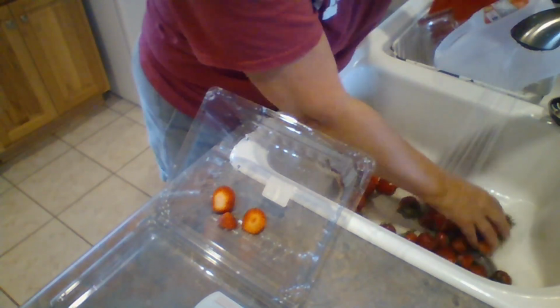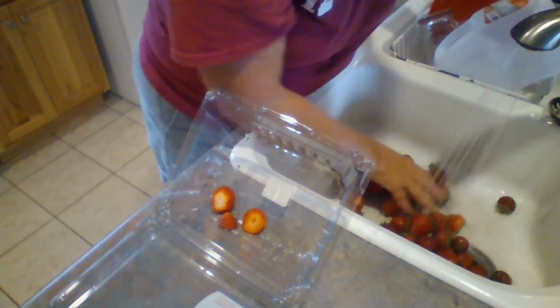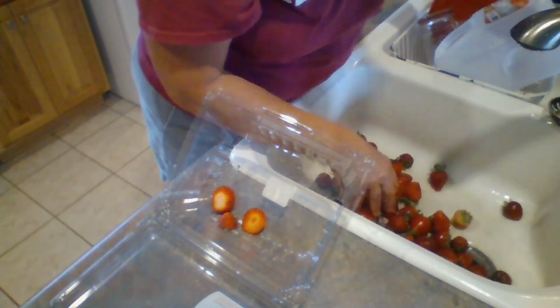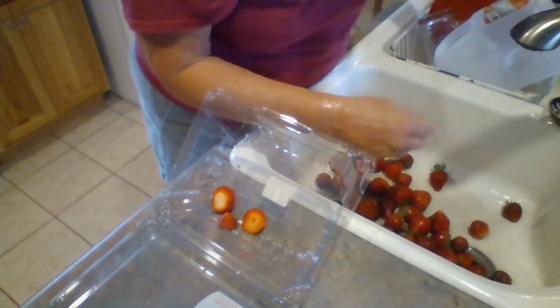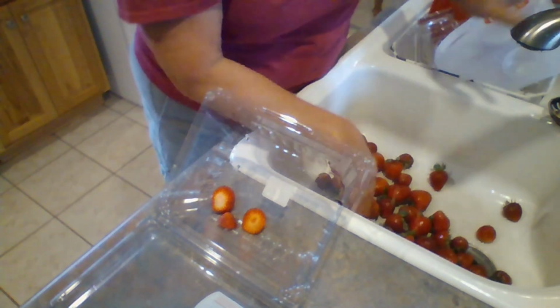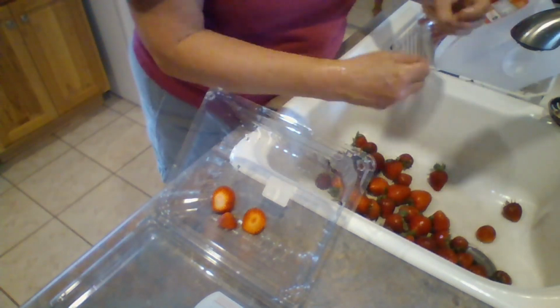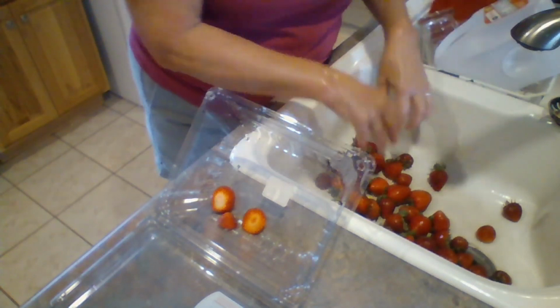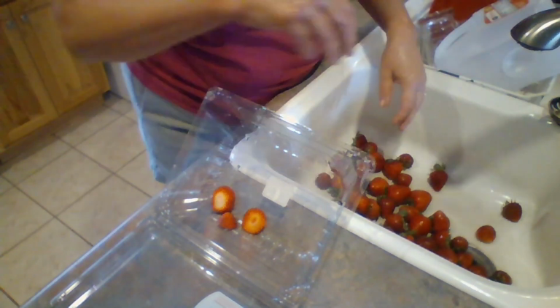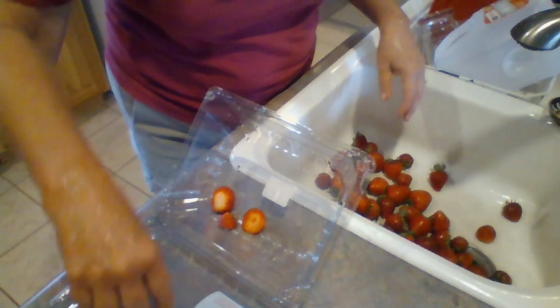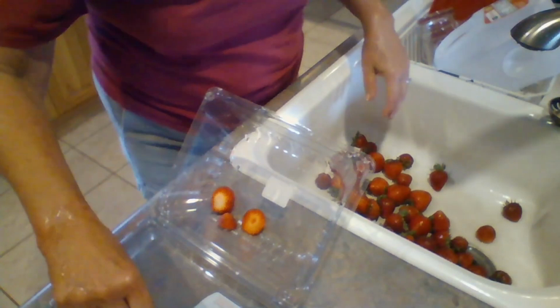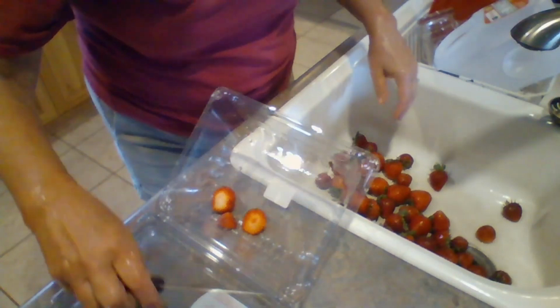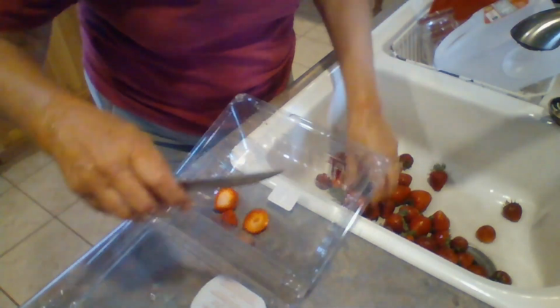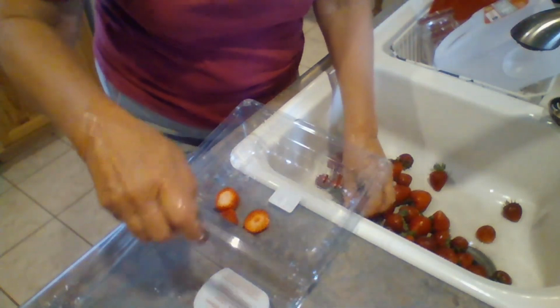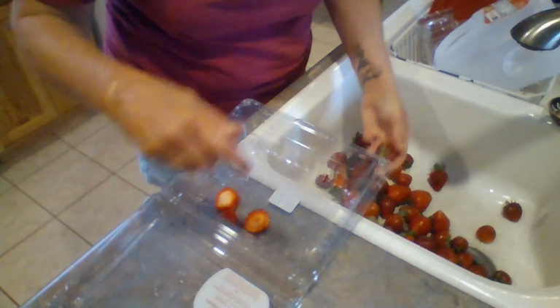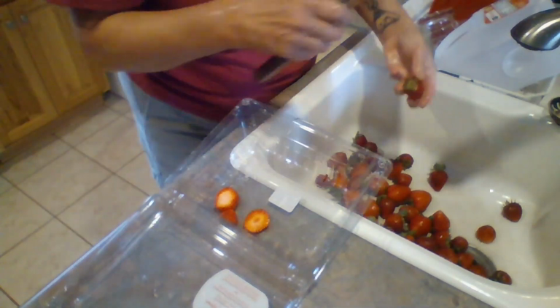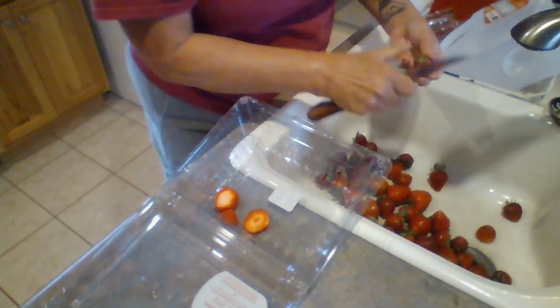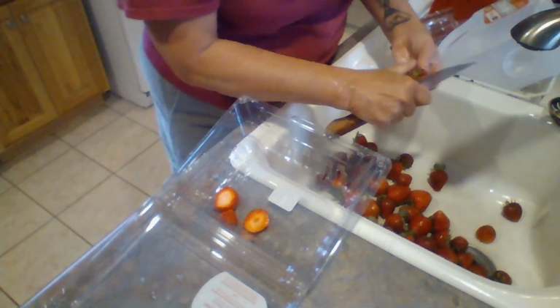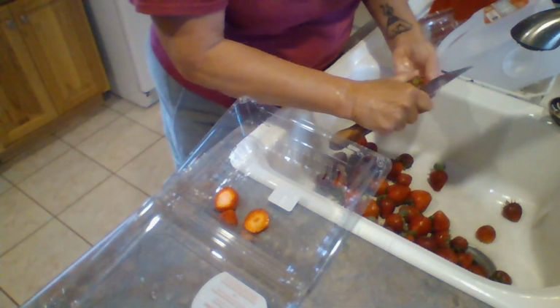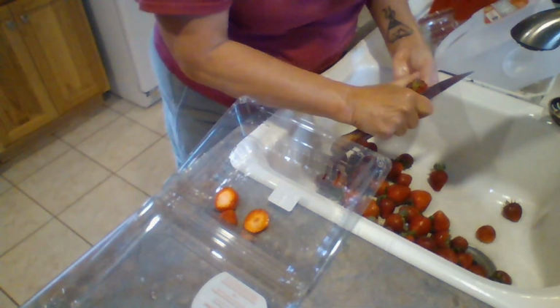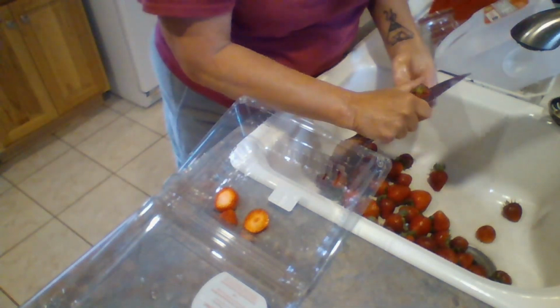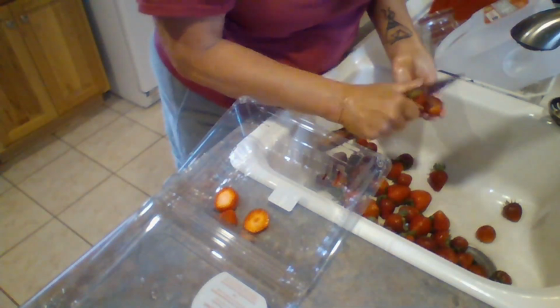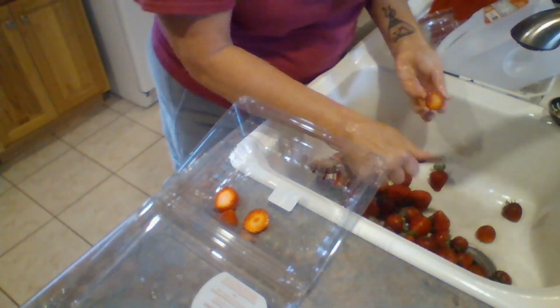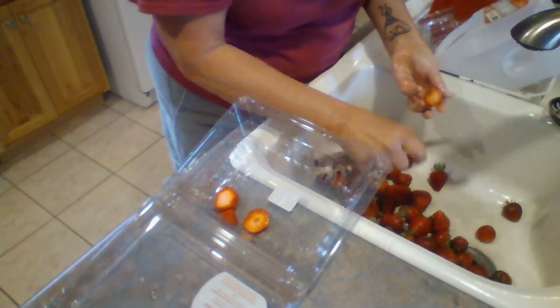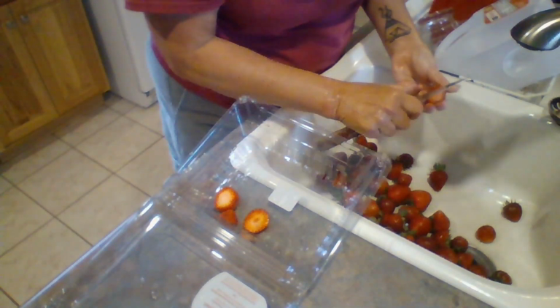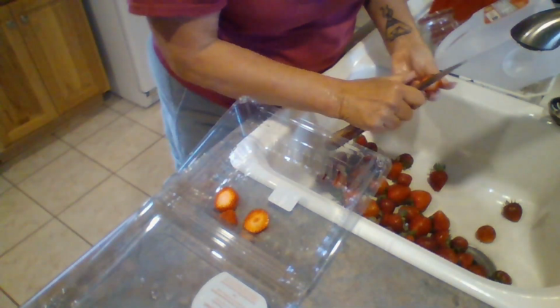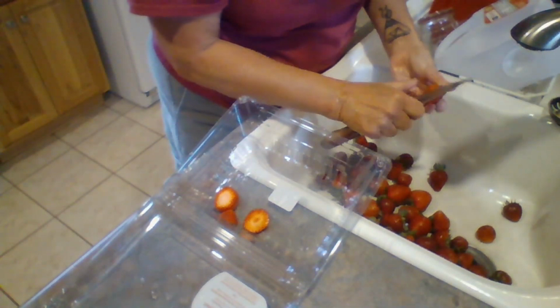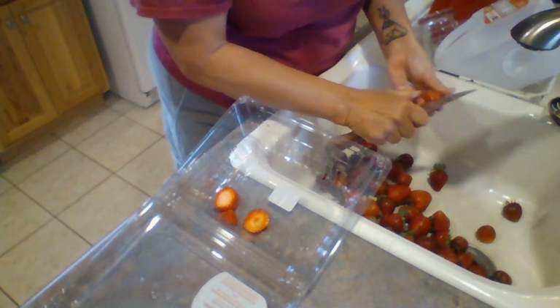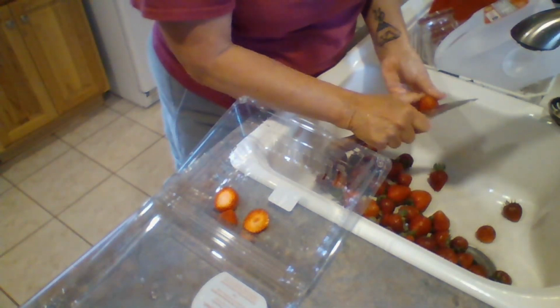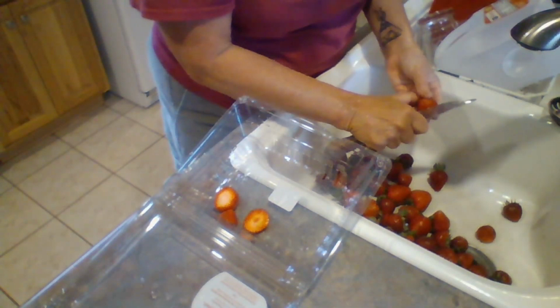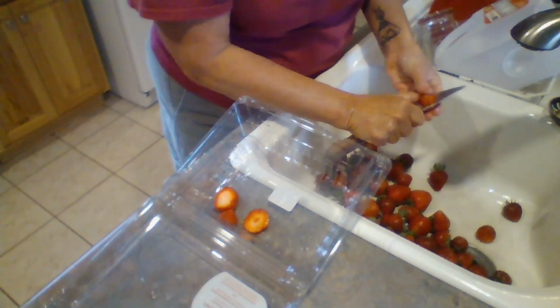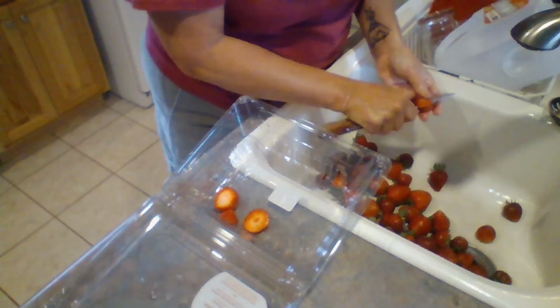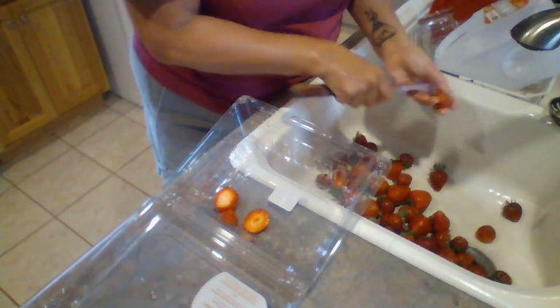I am completely out of strawberry jam and it's super, super easy to make, so I'm going to whip some up here.